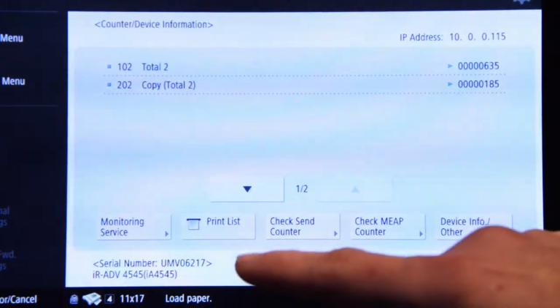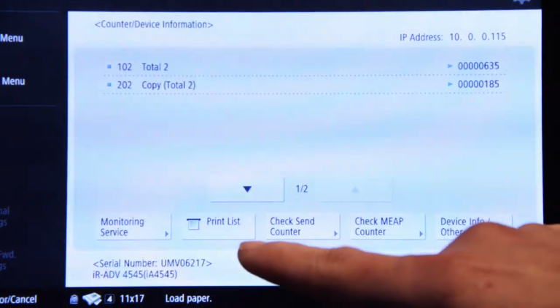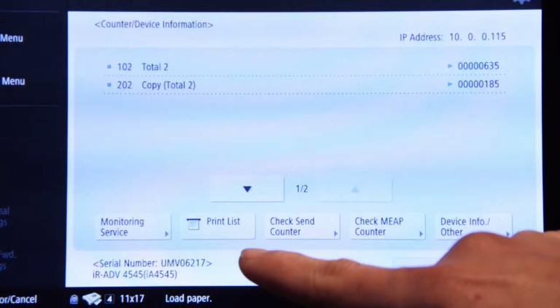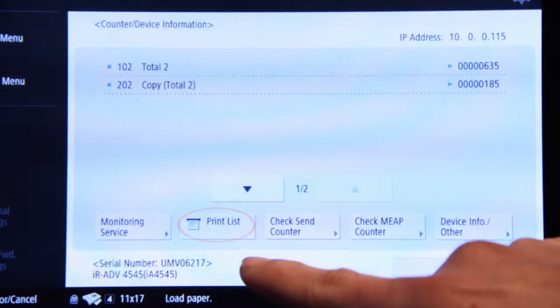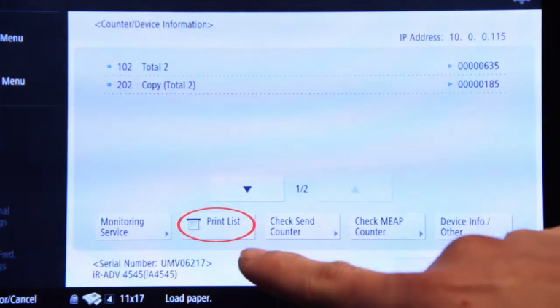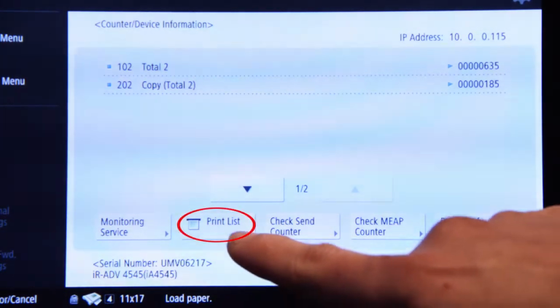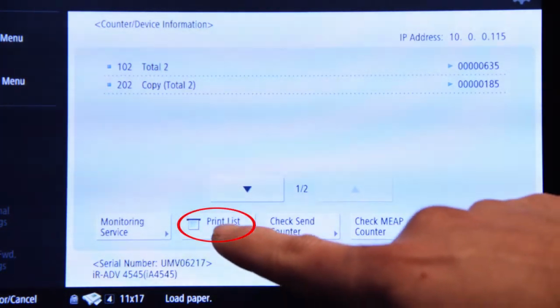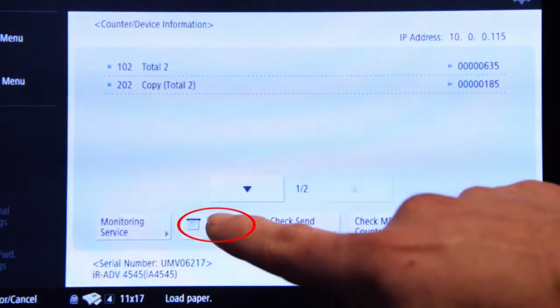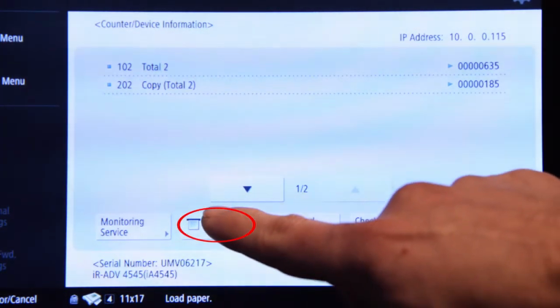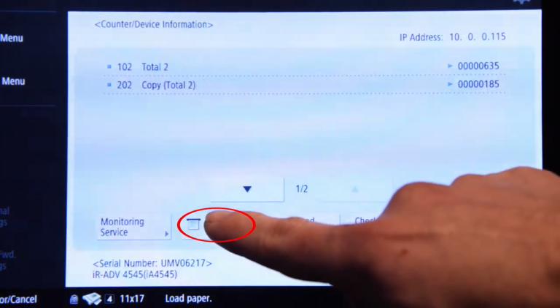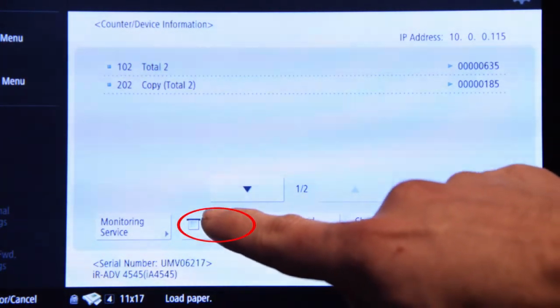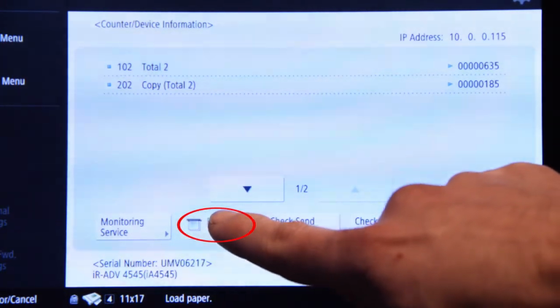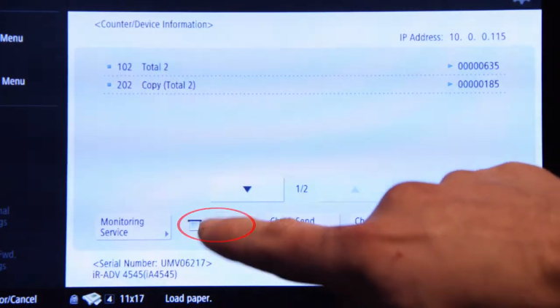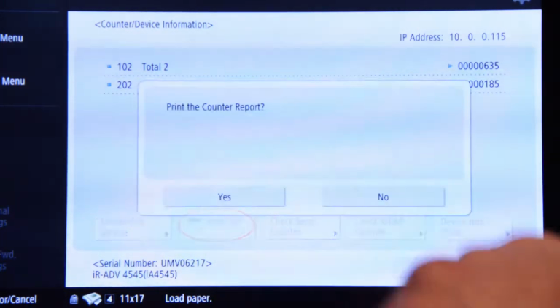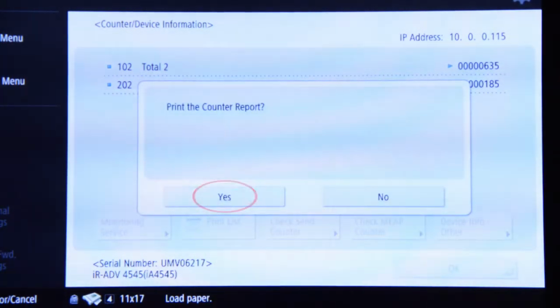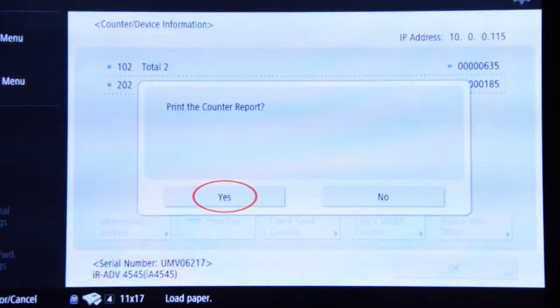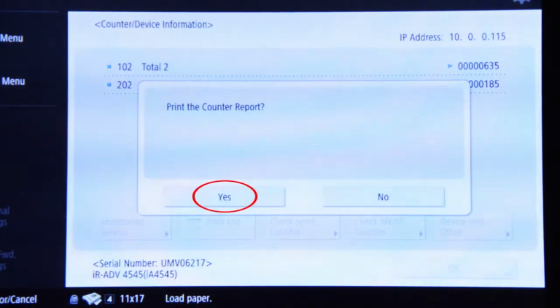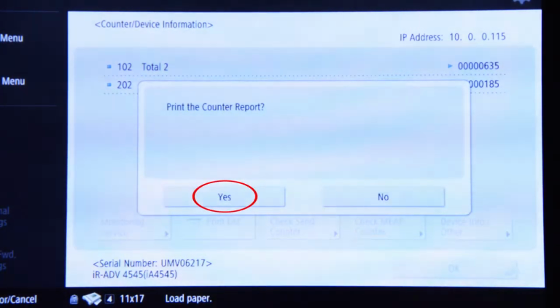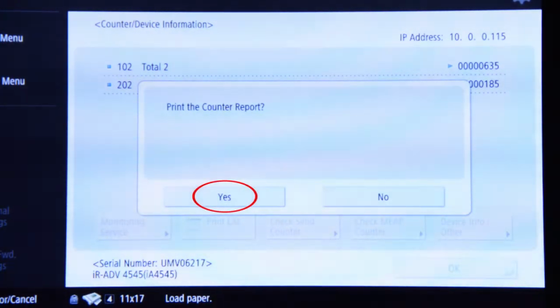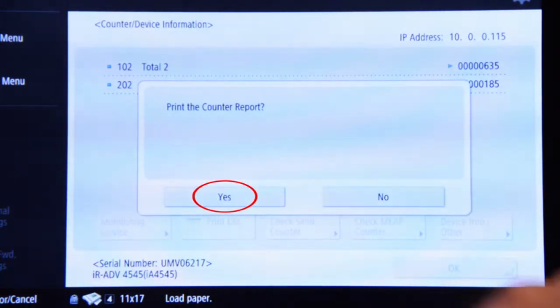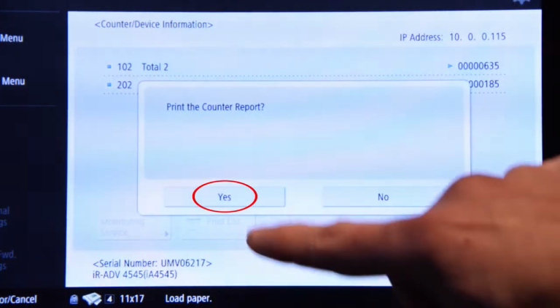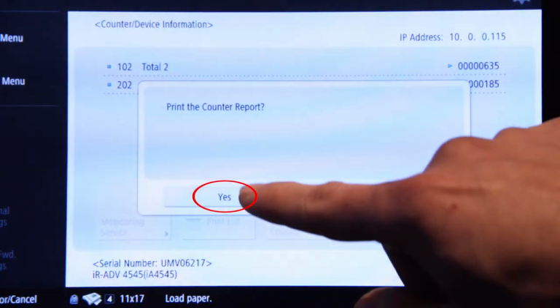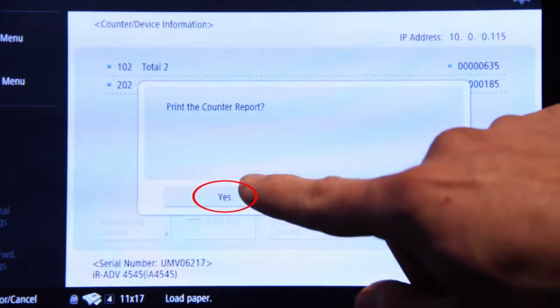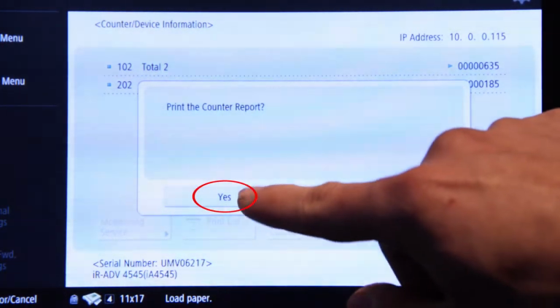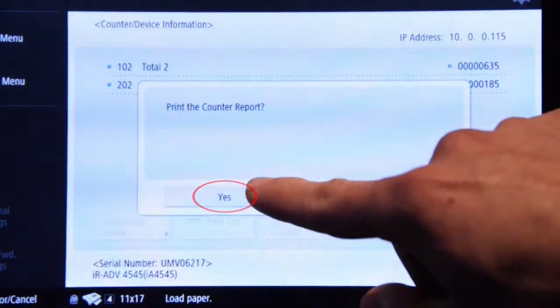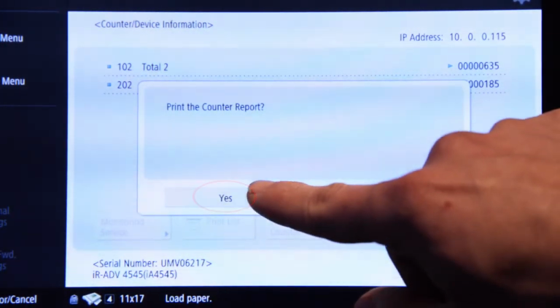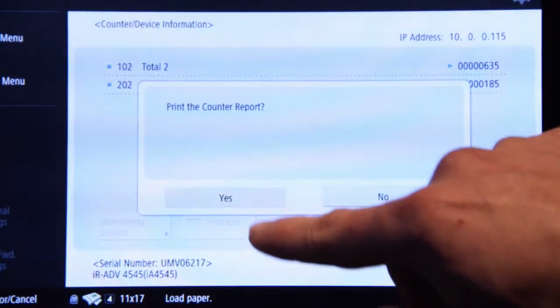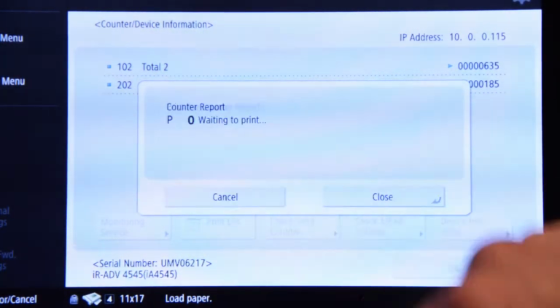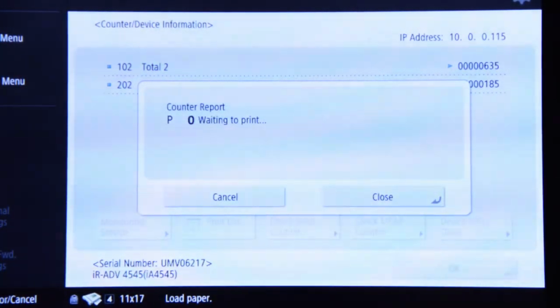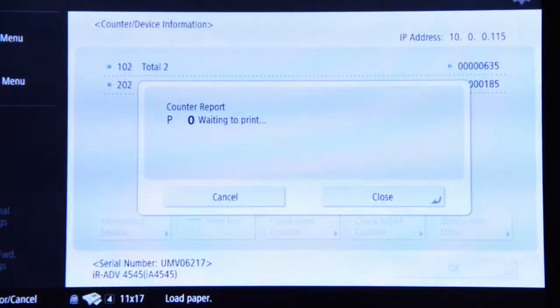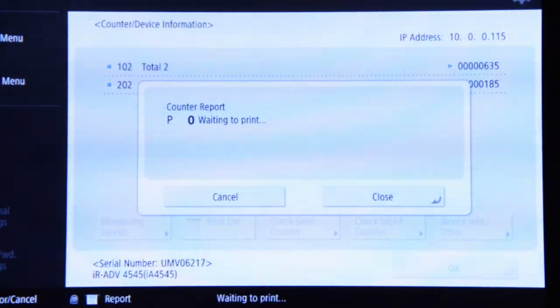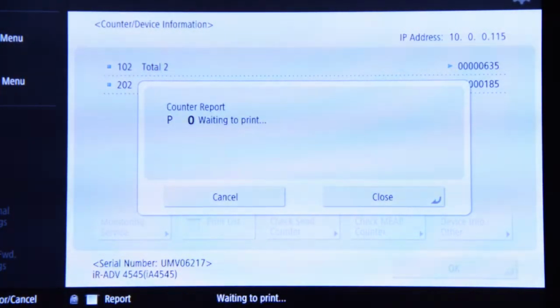What you need to hit is the print list button. From there, confirm. And there it goes.